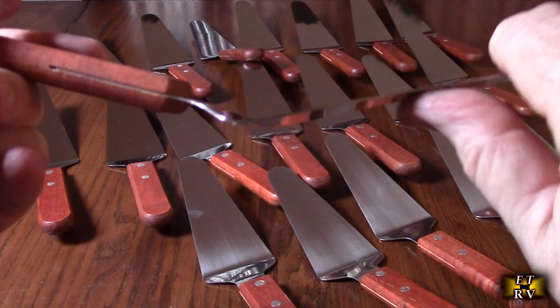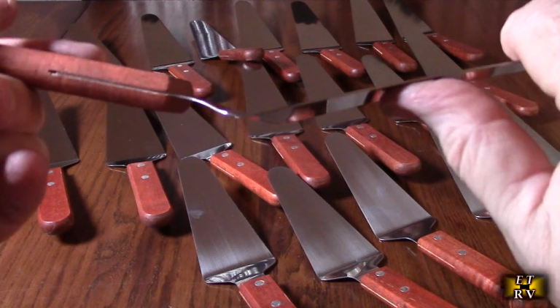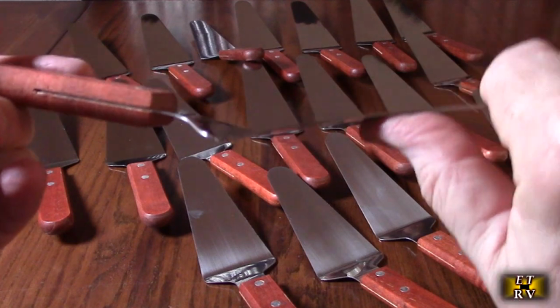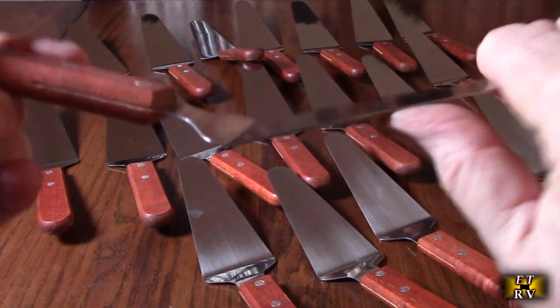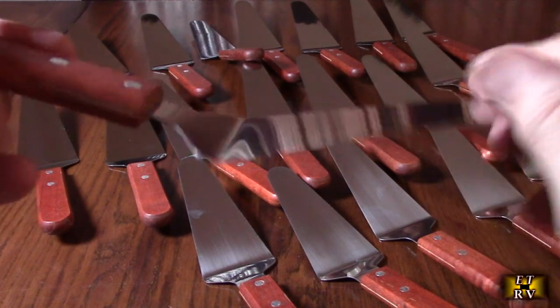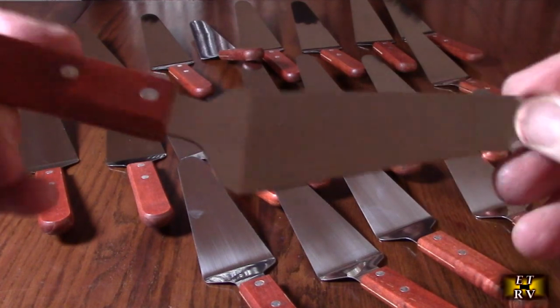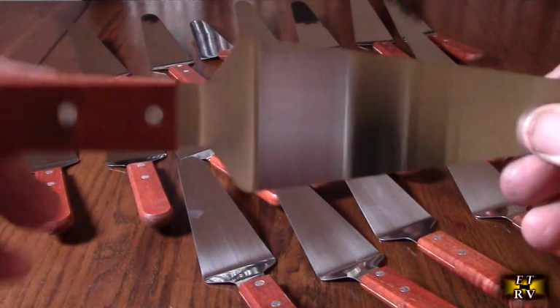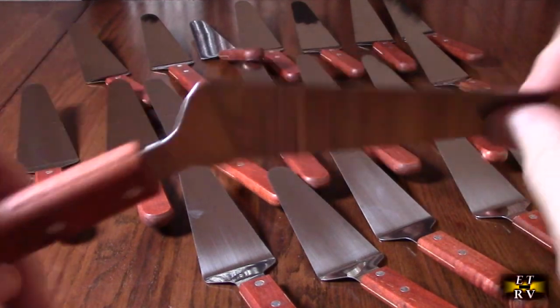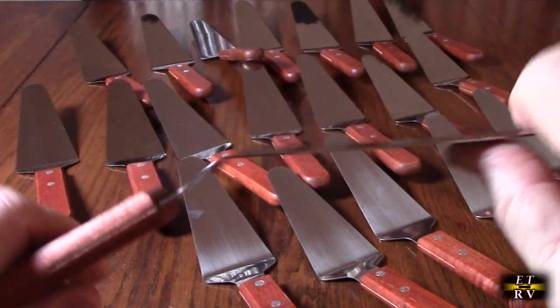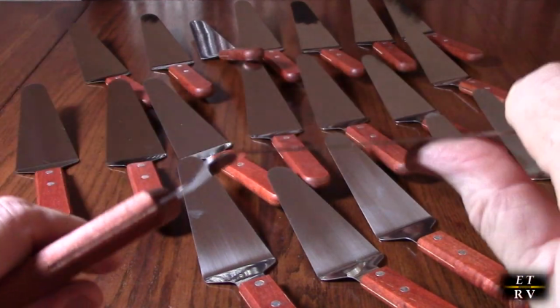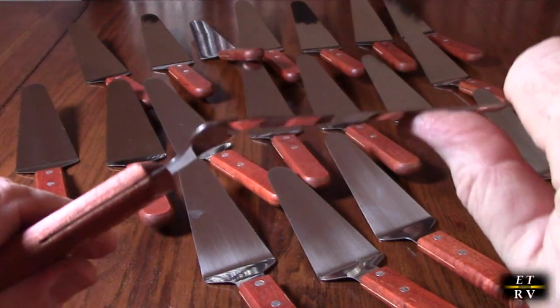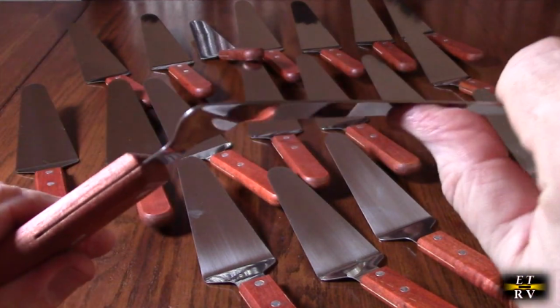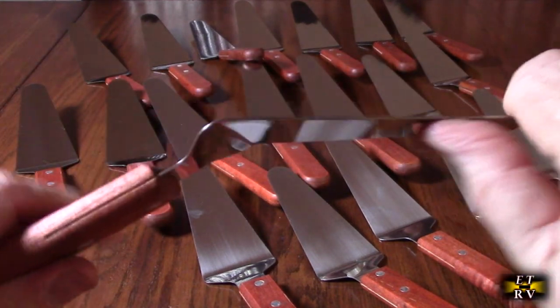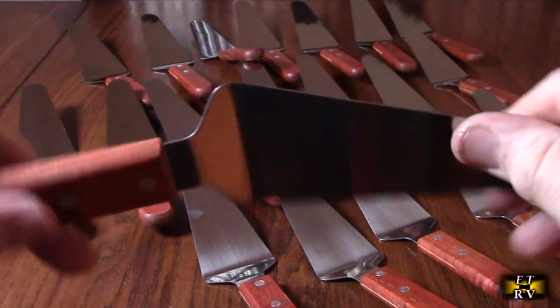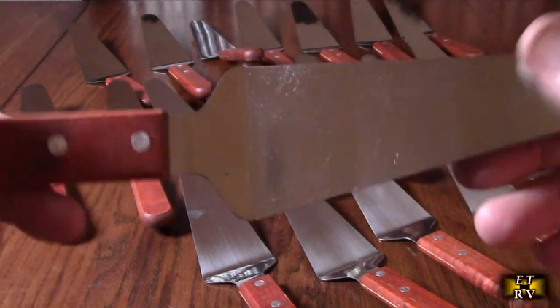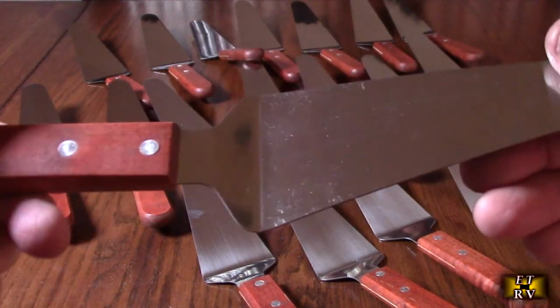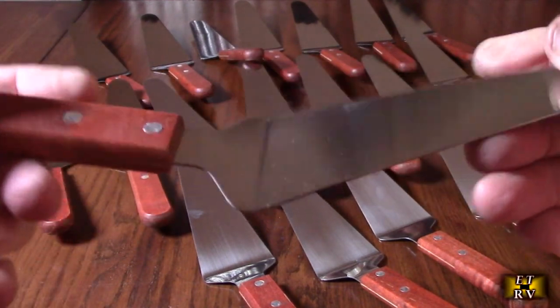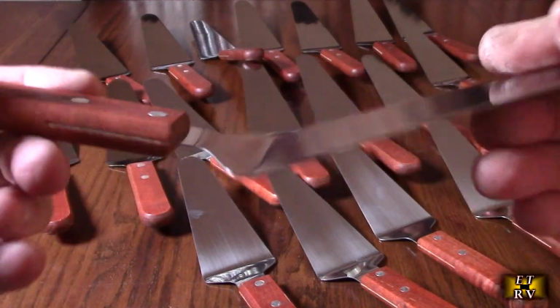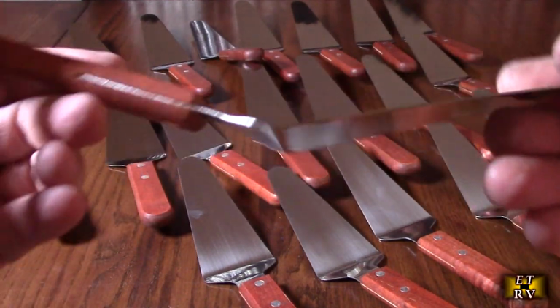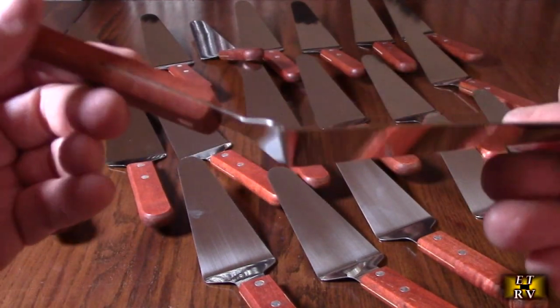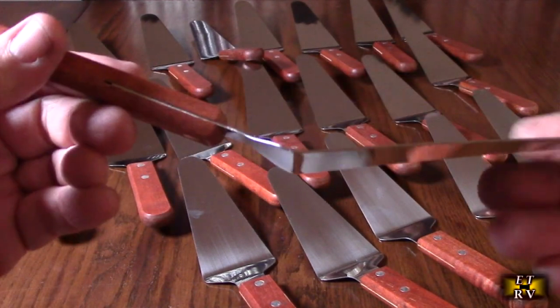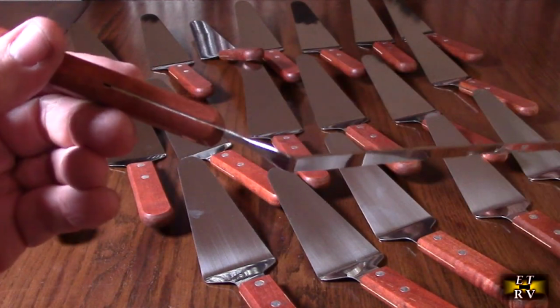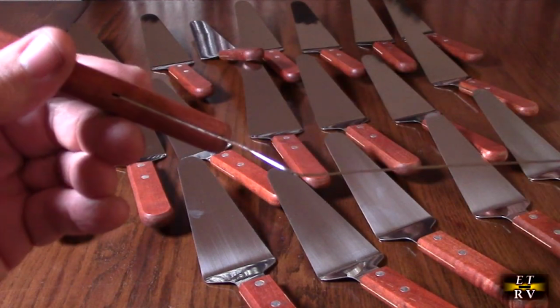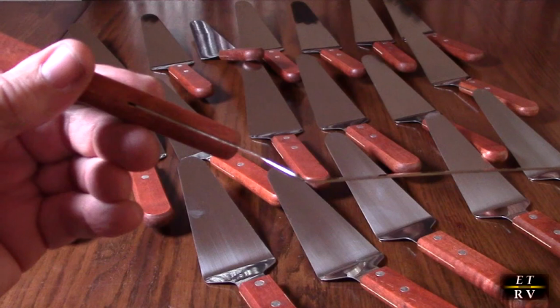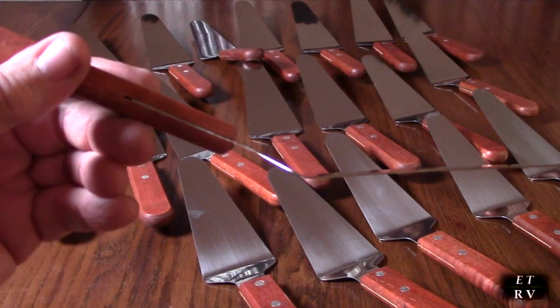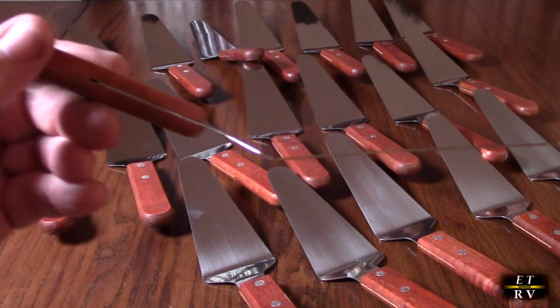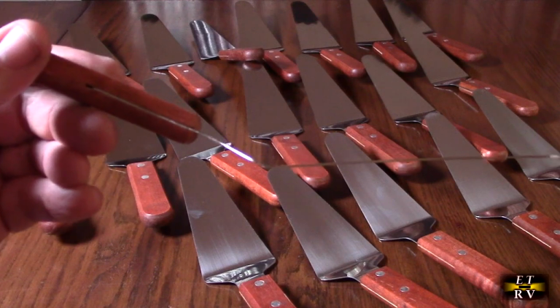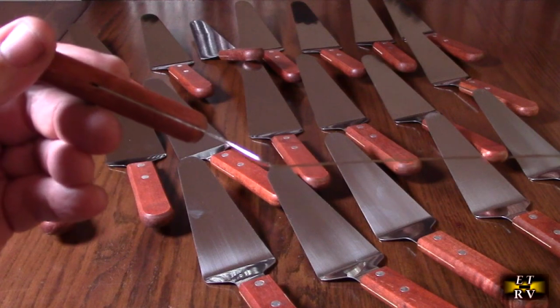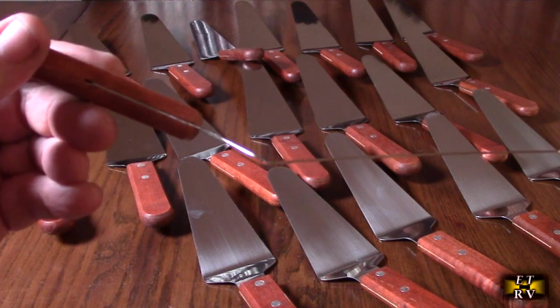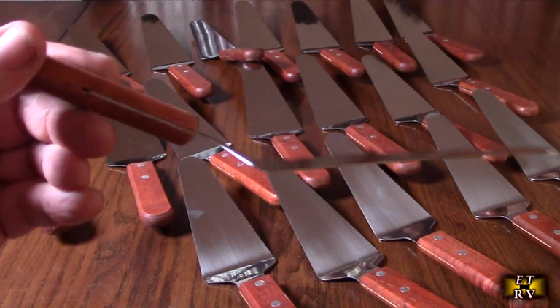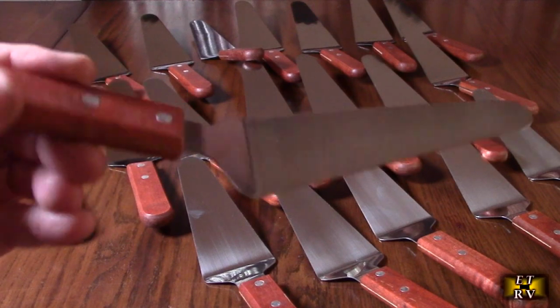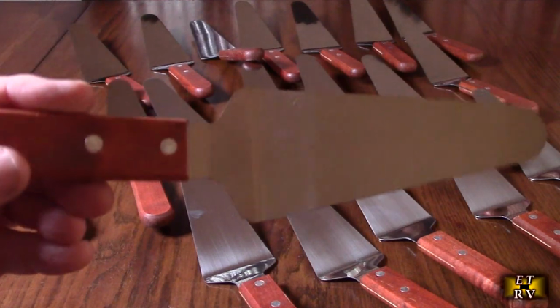They're the right thickness so they have some flexibility to them, but they won't bend. You can see that they've got that precision bend in there.